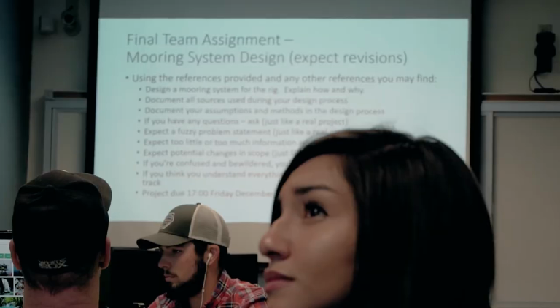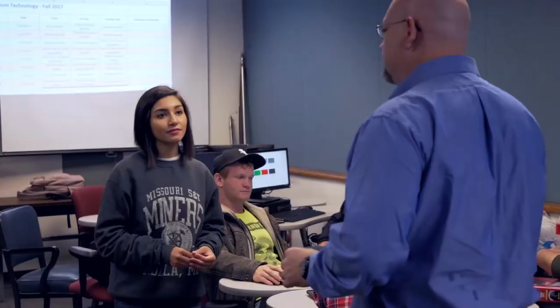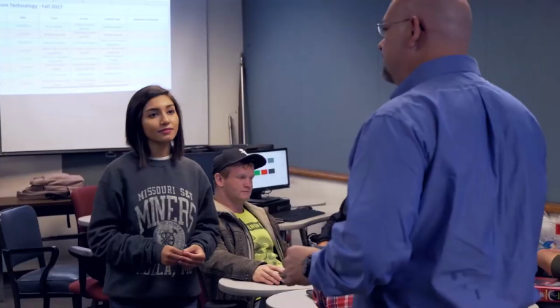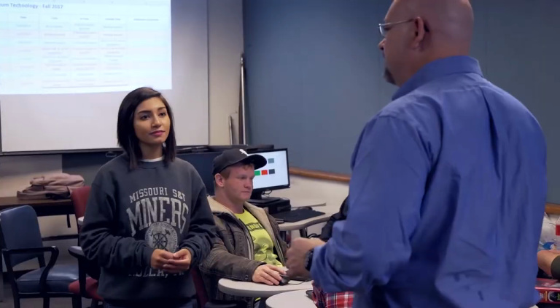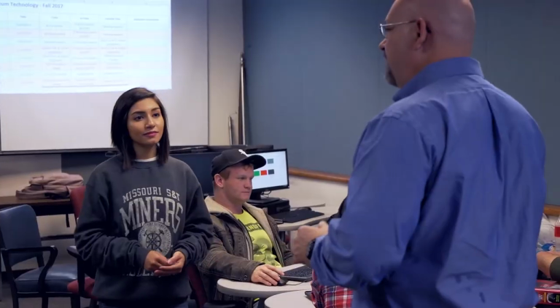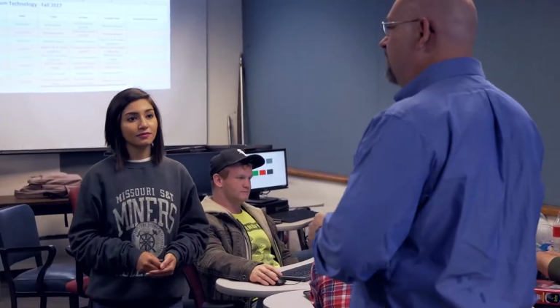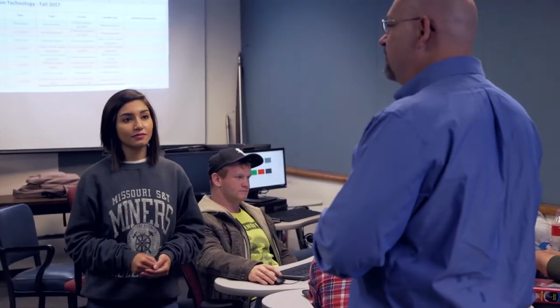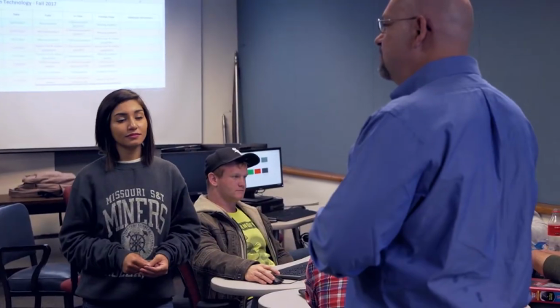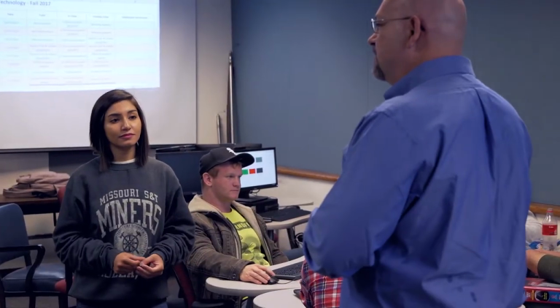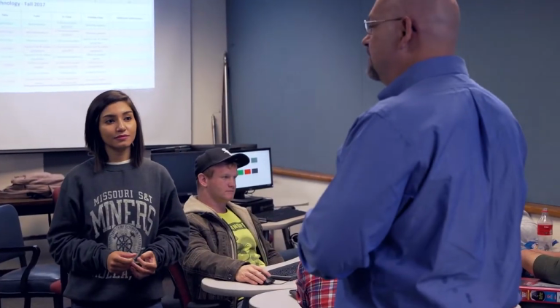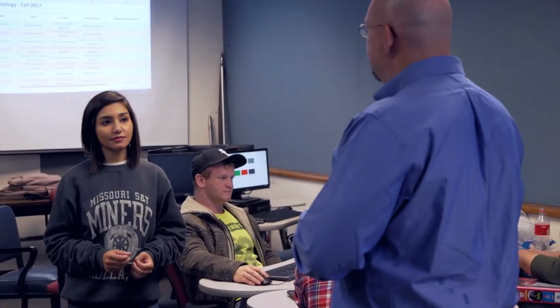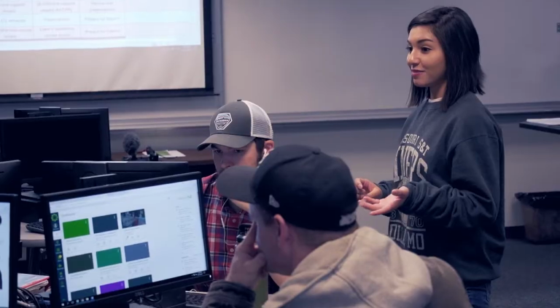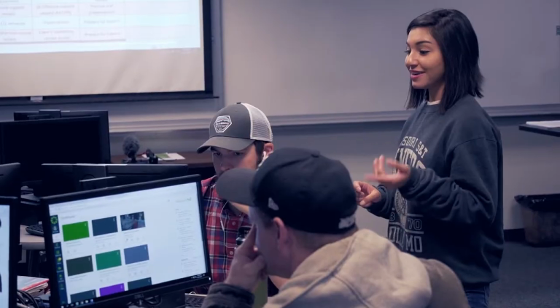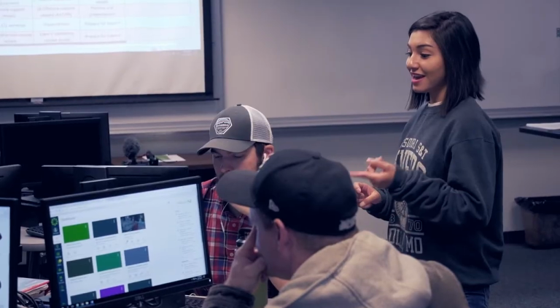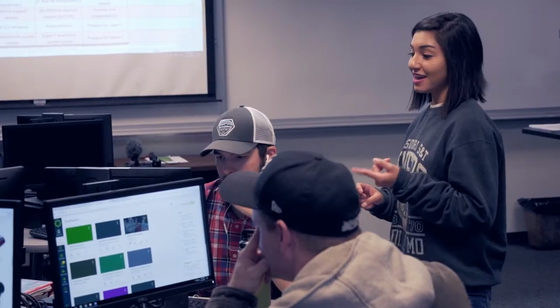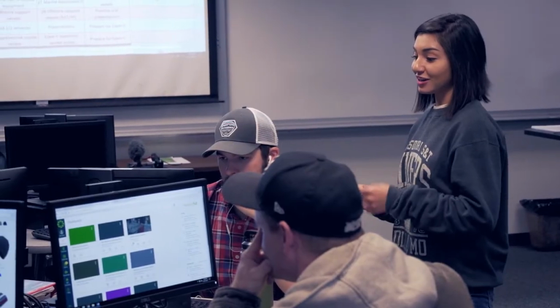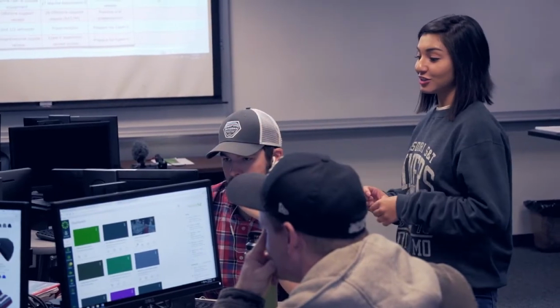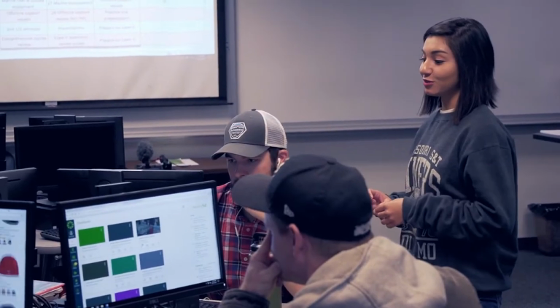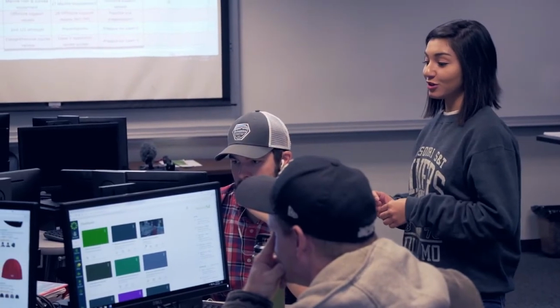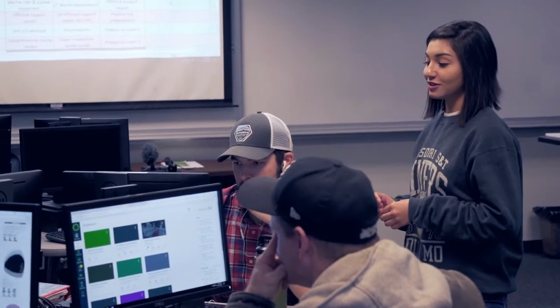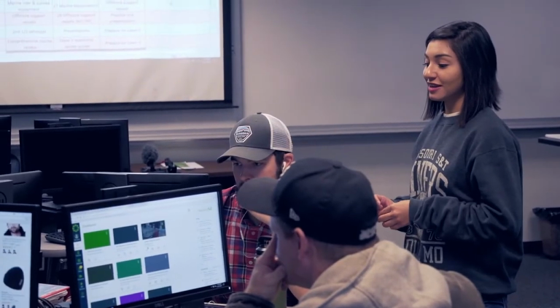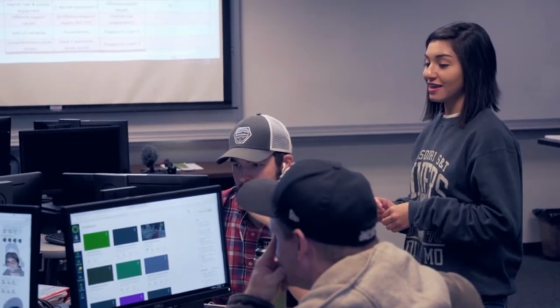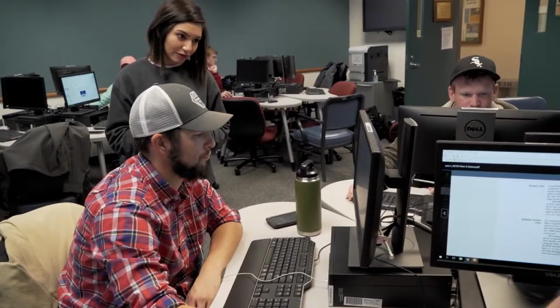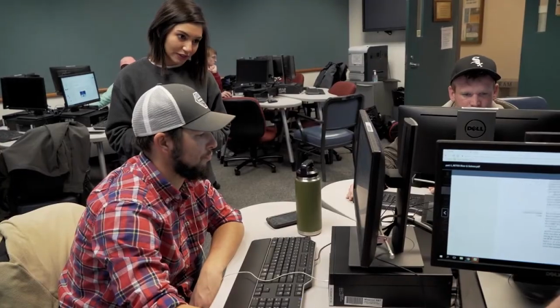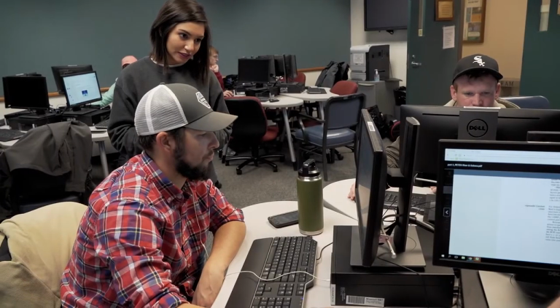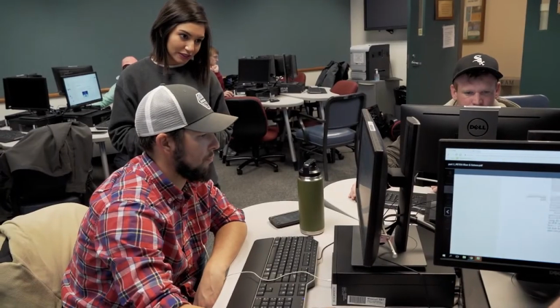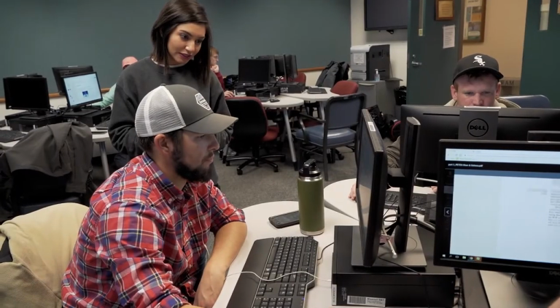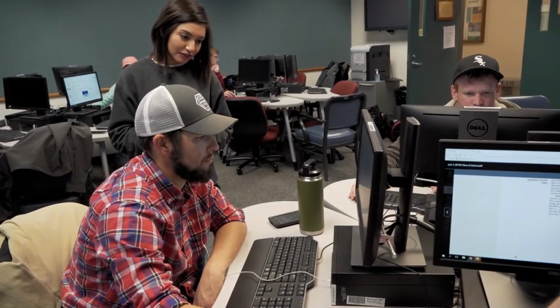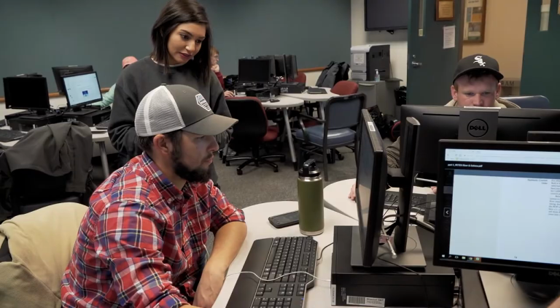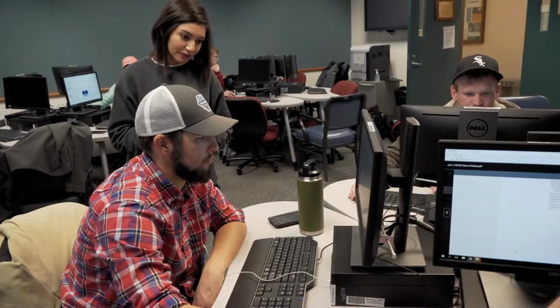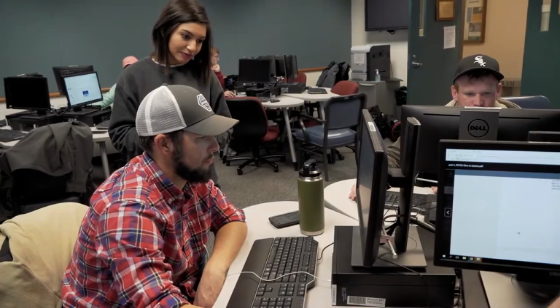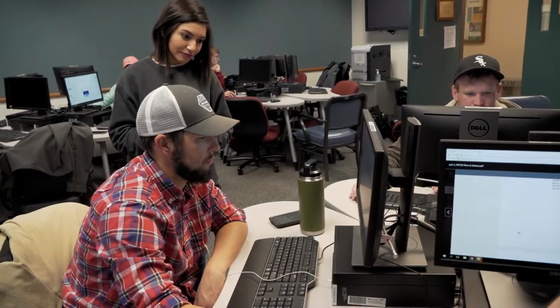One of our classes utilizes a reverse classroom learning style. This helps to improve team building skills.